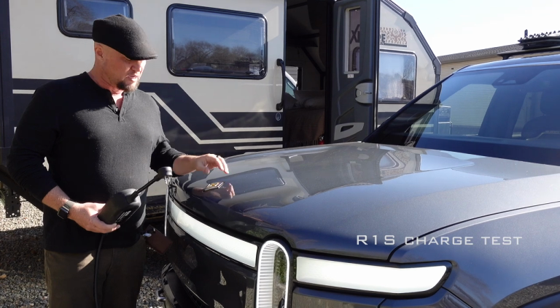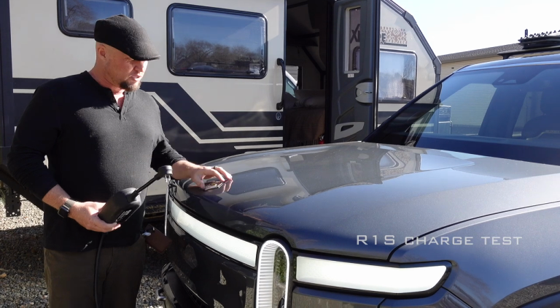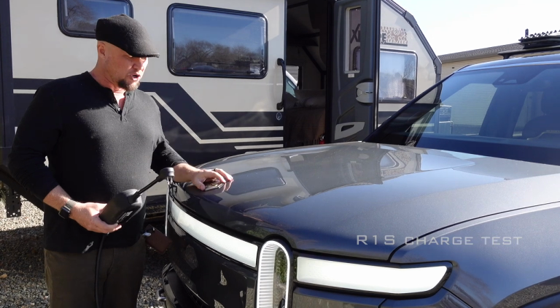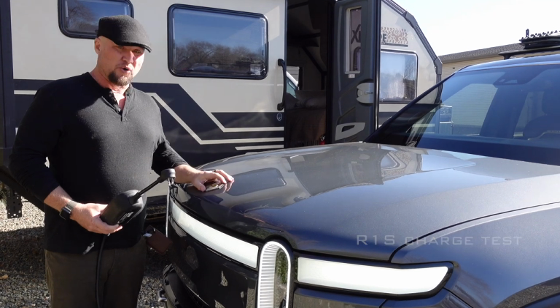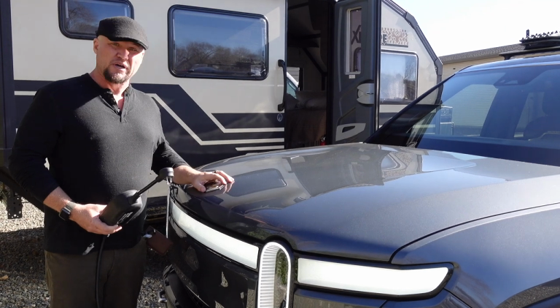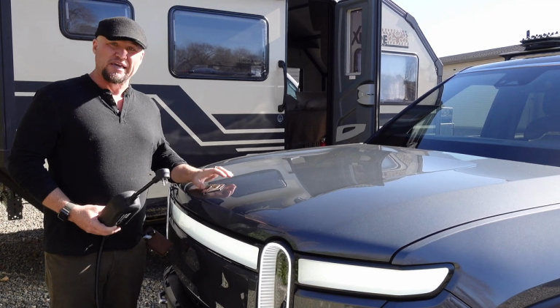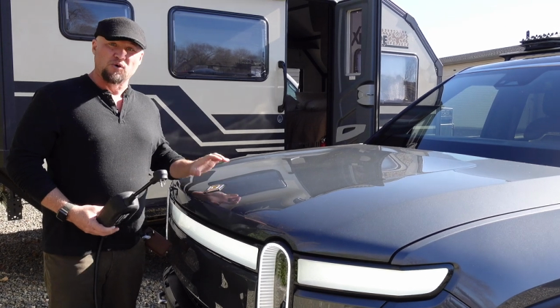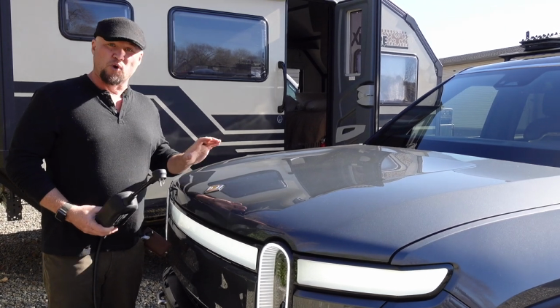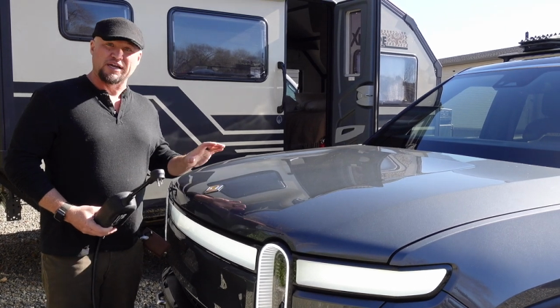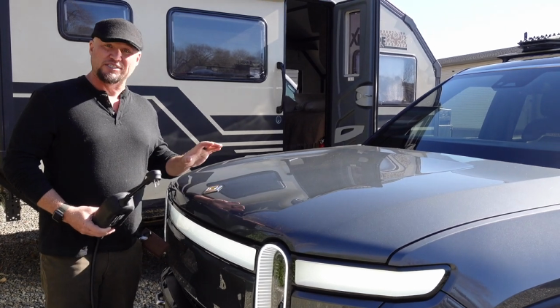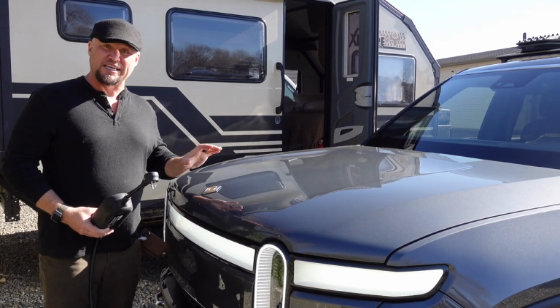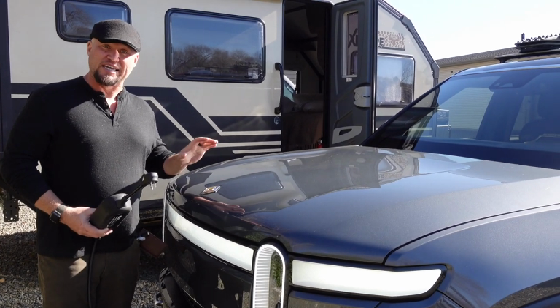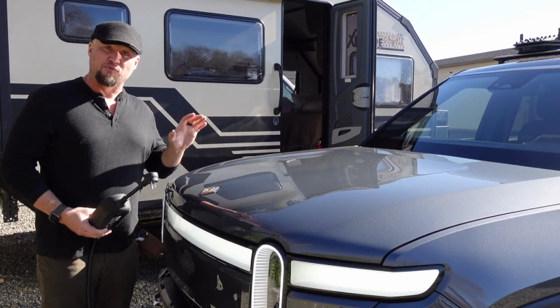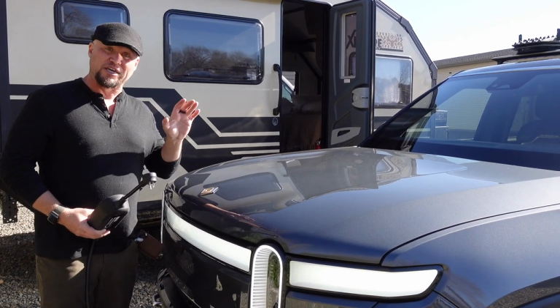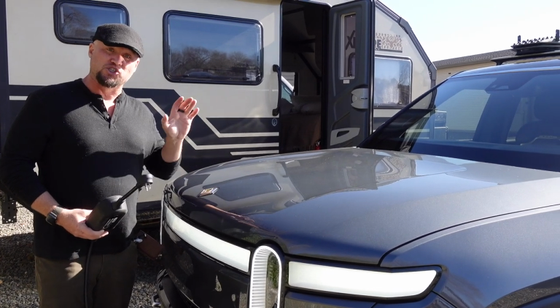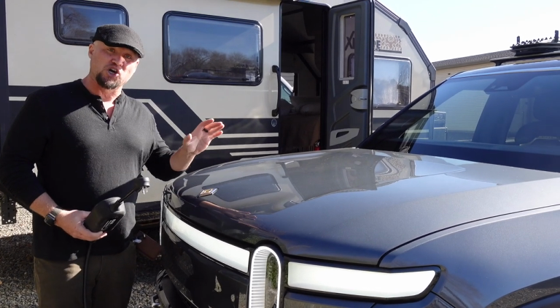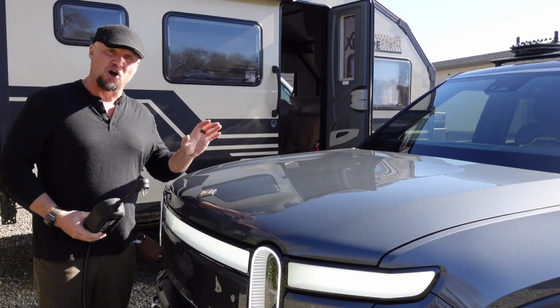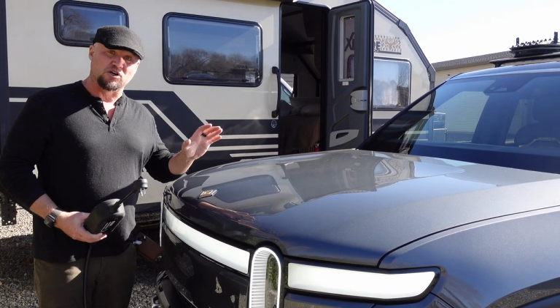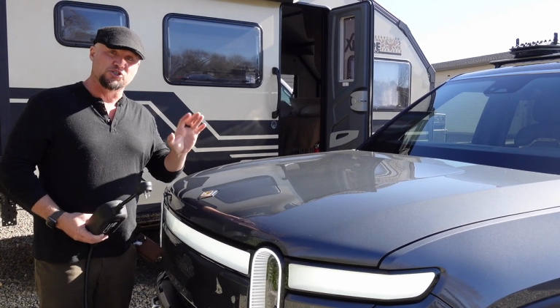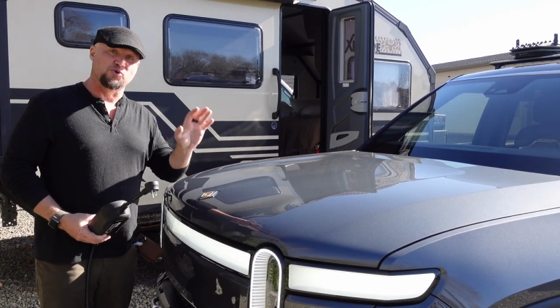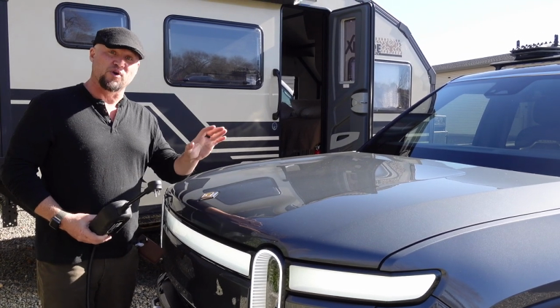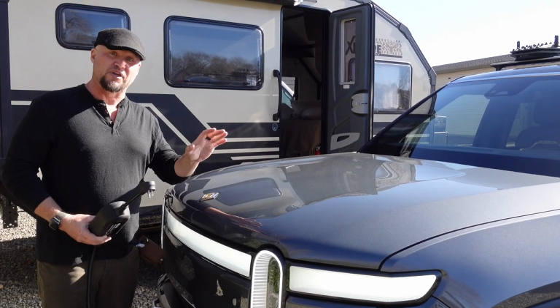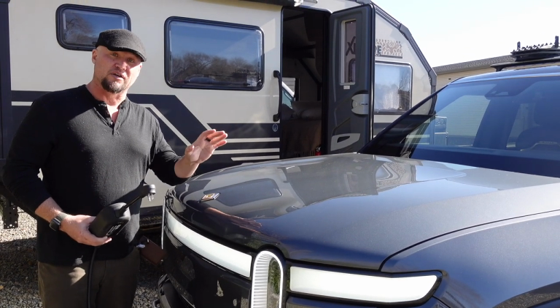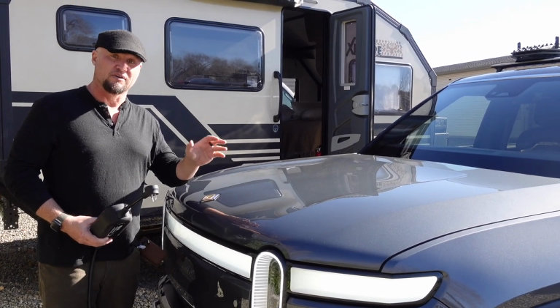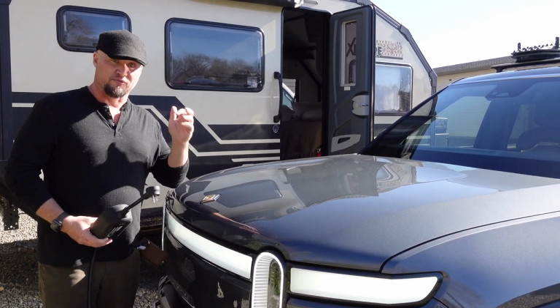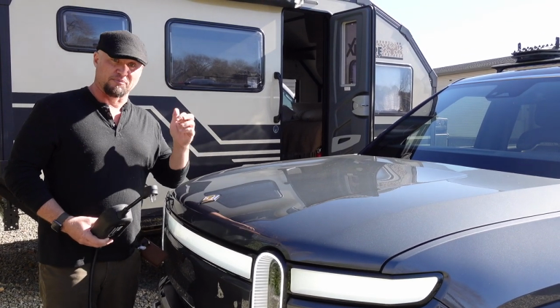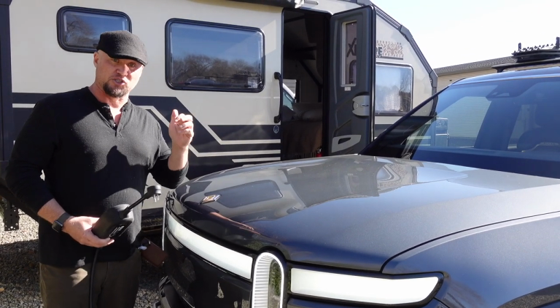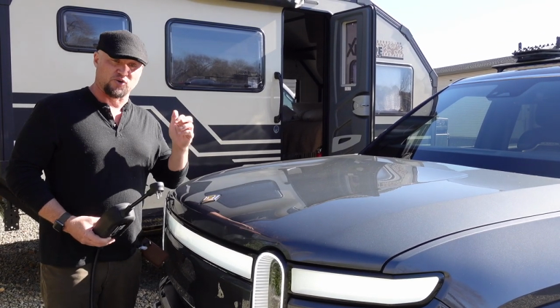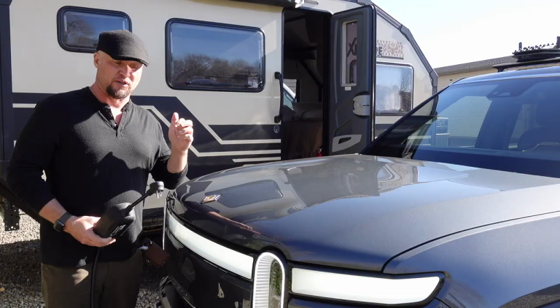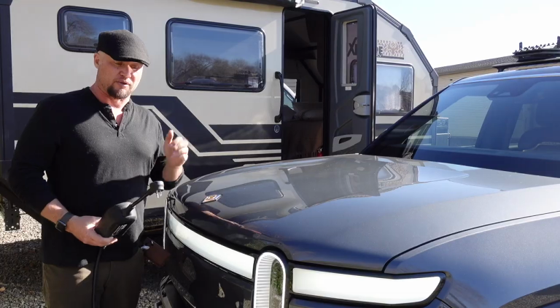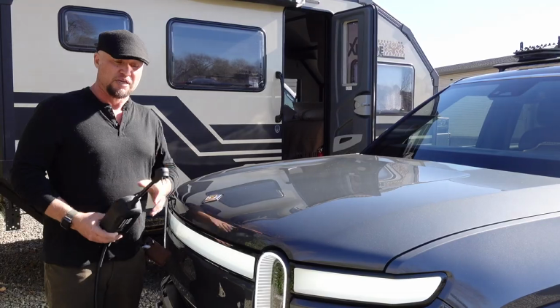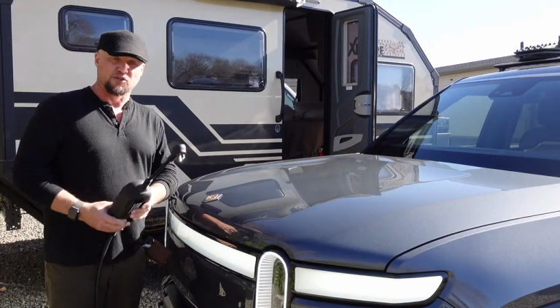The Rivian is also capable of towing this 5,000-pound Expedition Overland trailer. So we're going to see if we can charge the Rivian from this trailer.